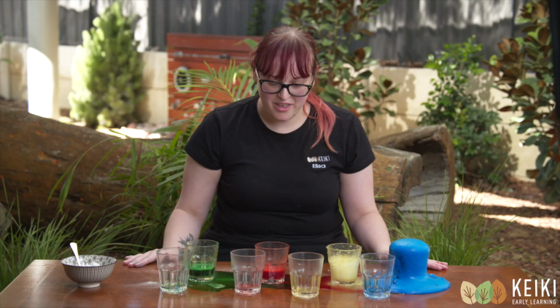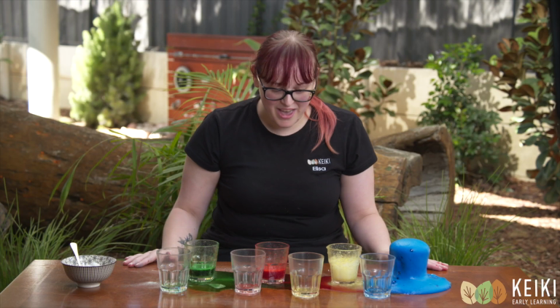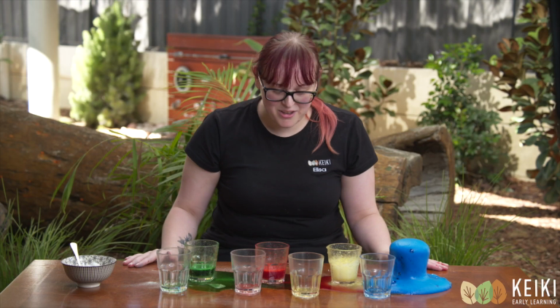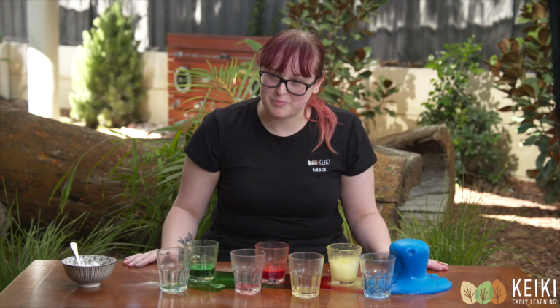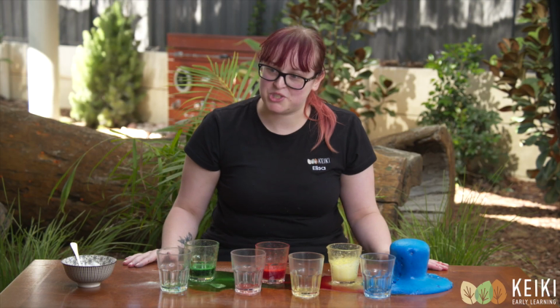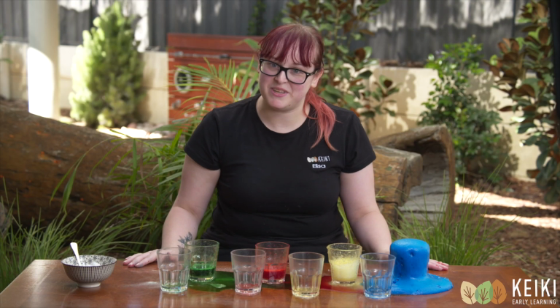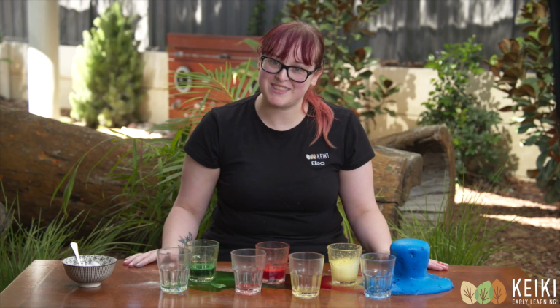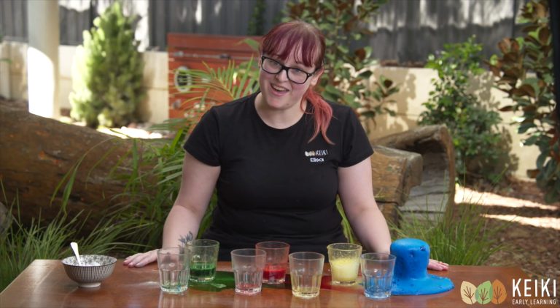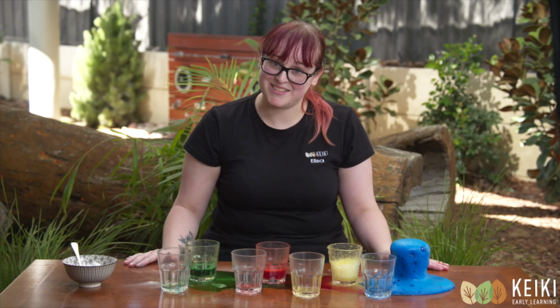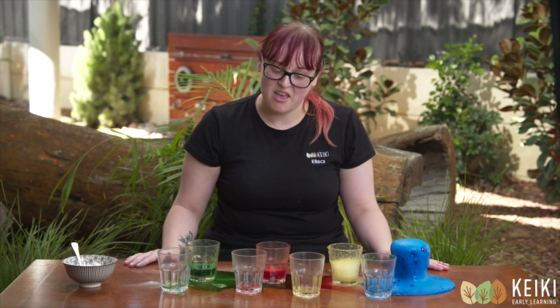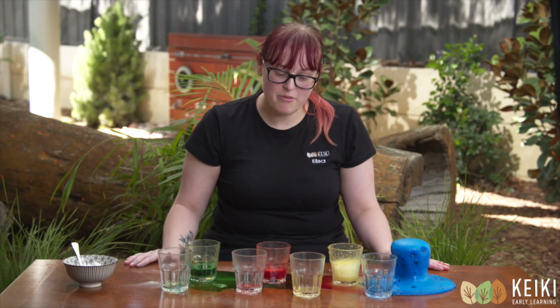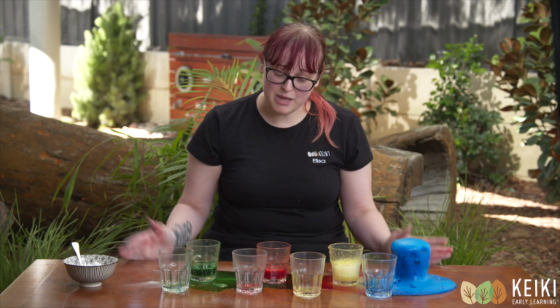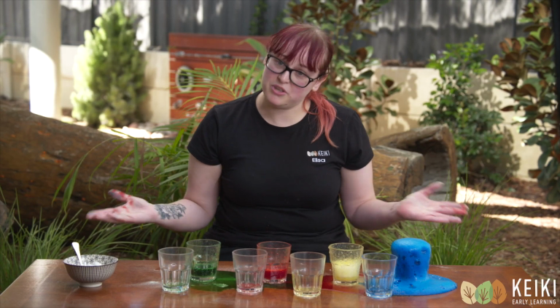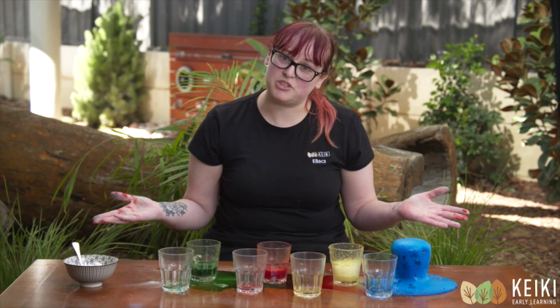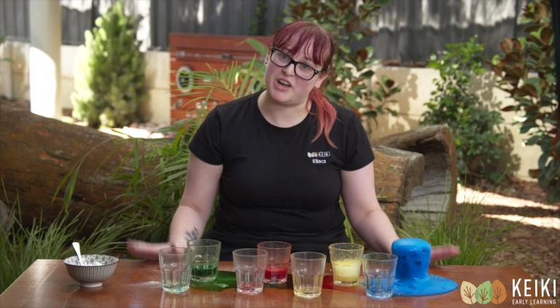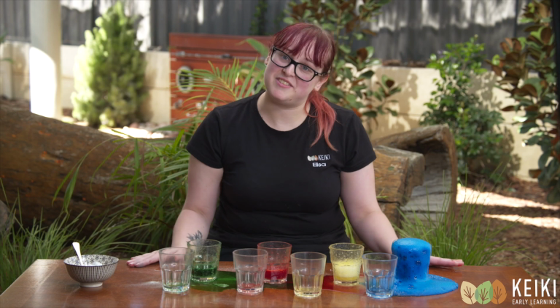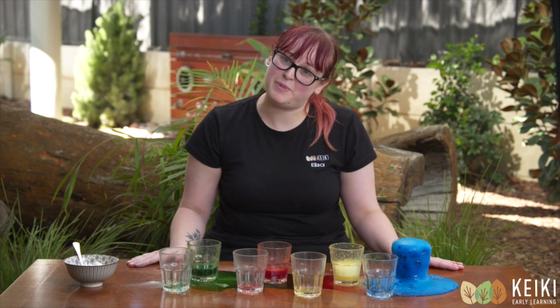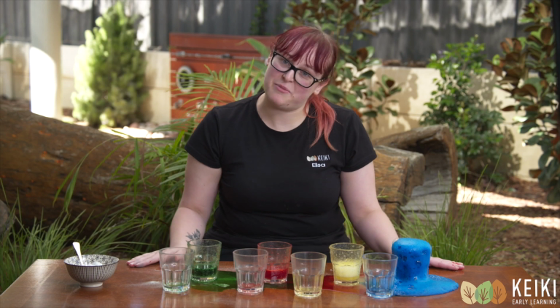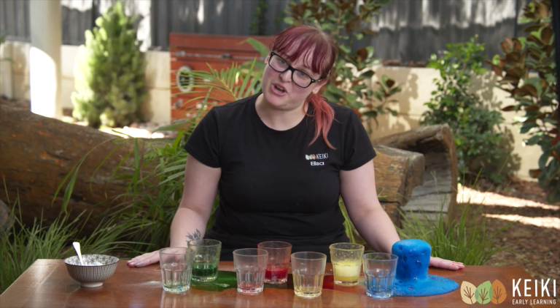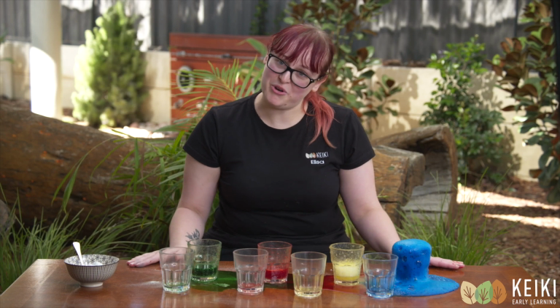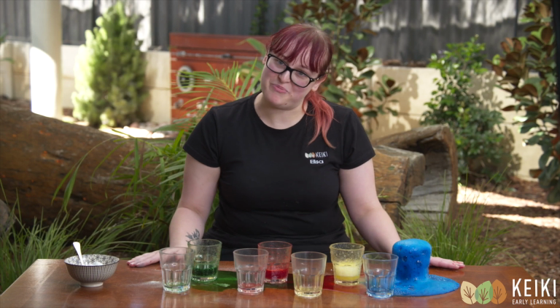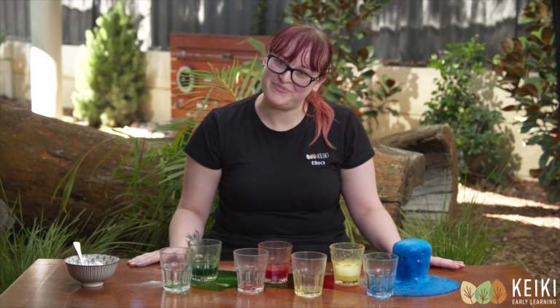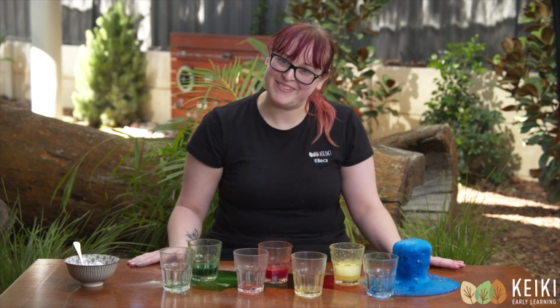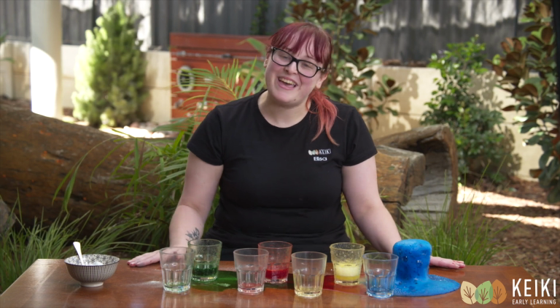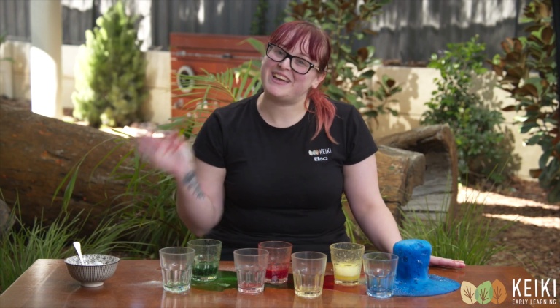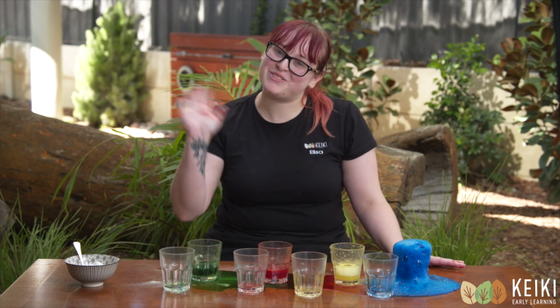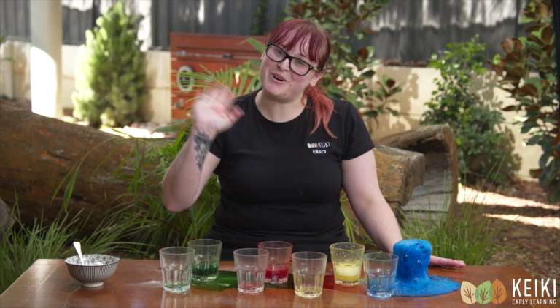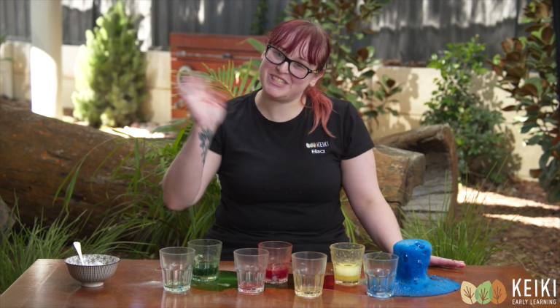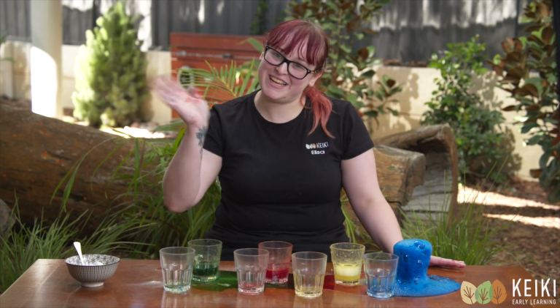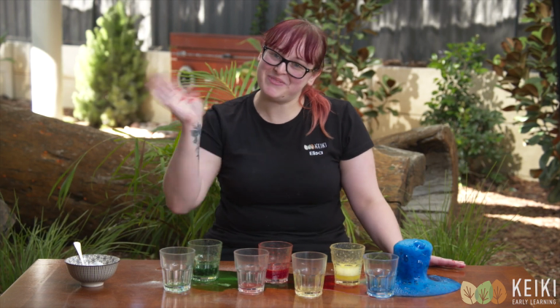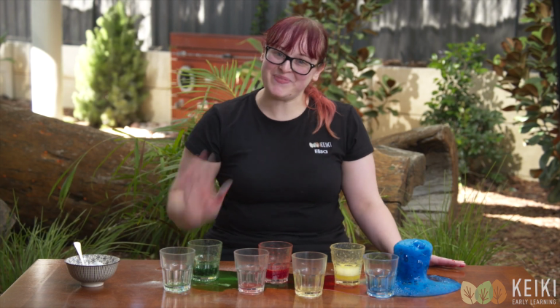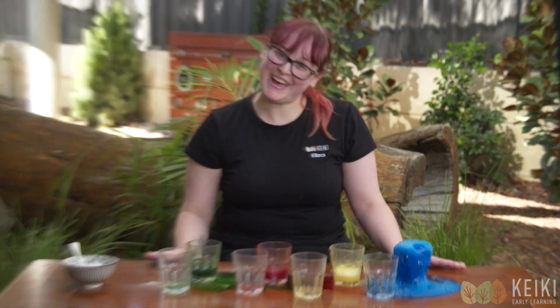How special is that? Maybe you could try this experiment at home. Thanks for watching. Bye.